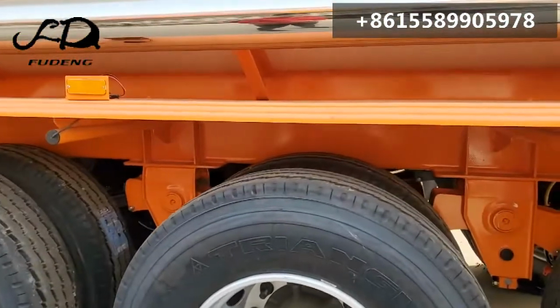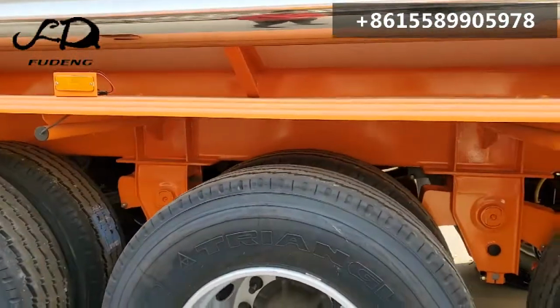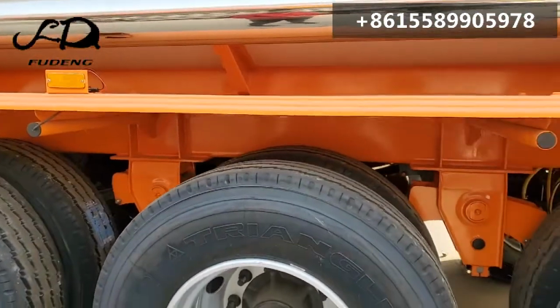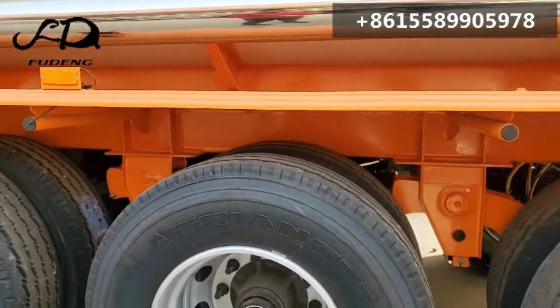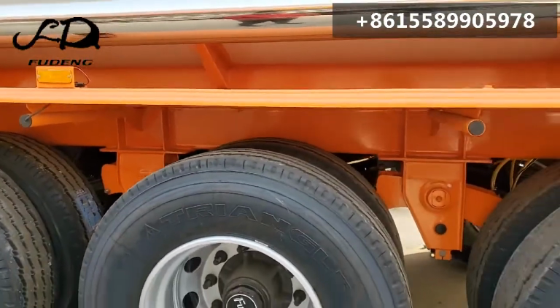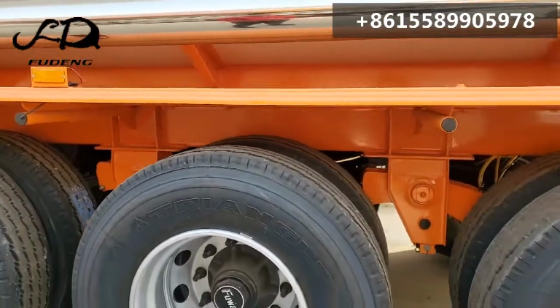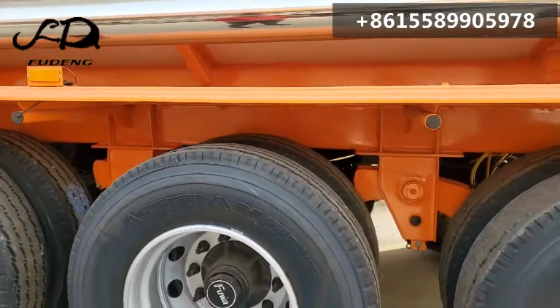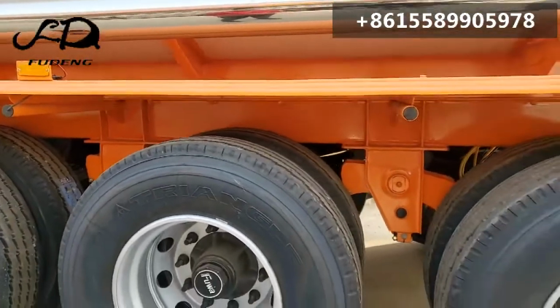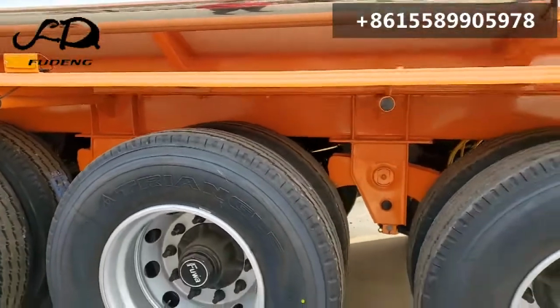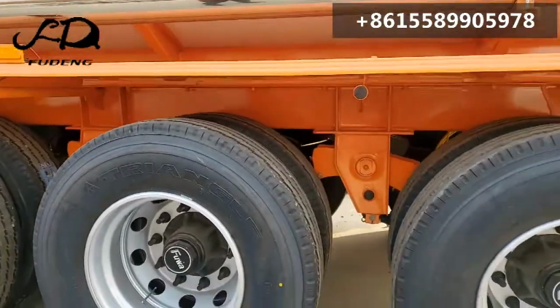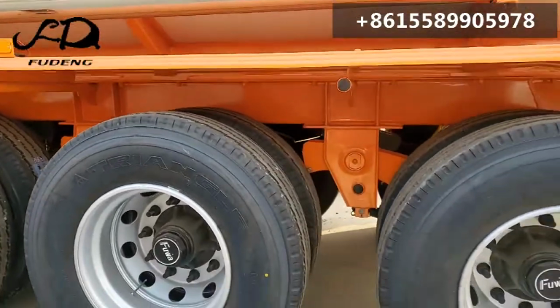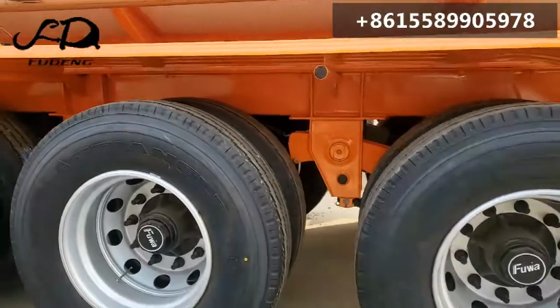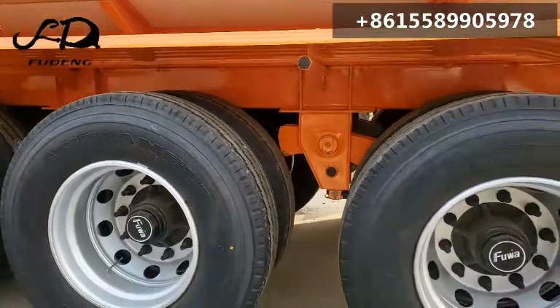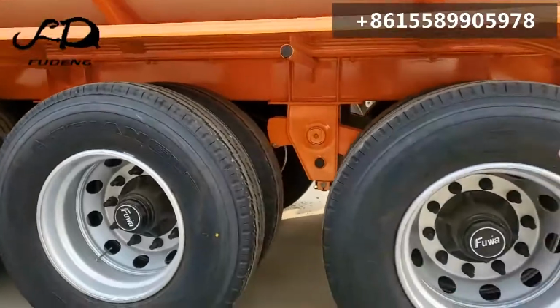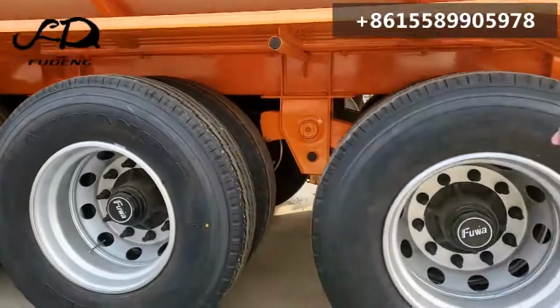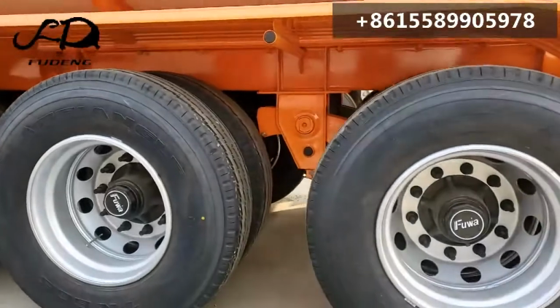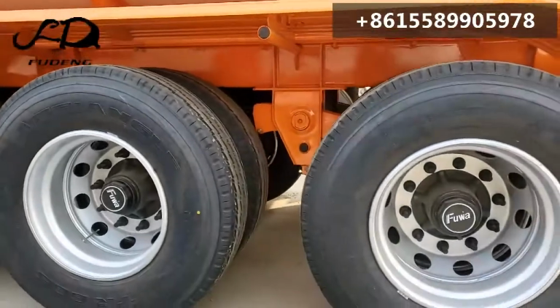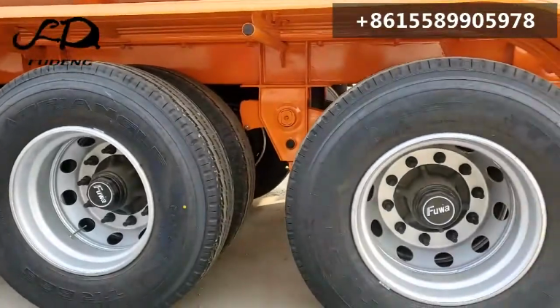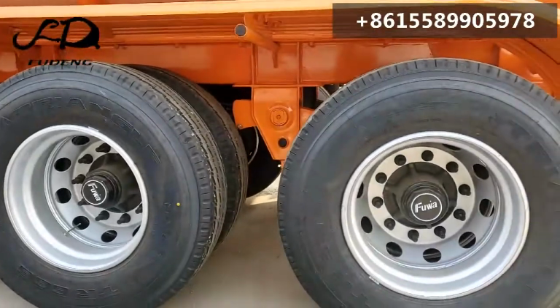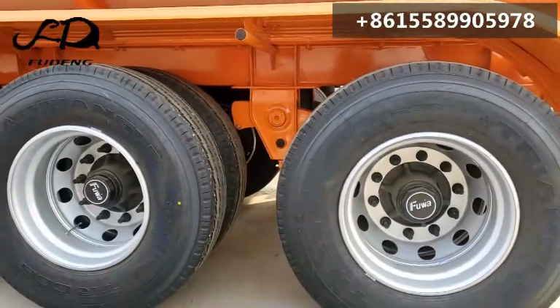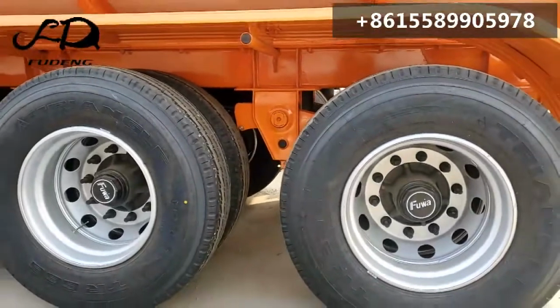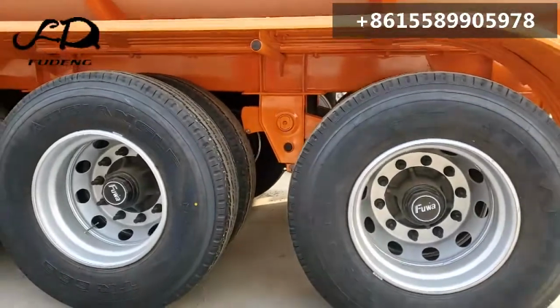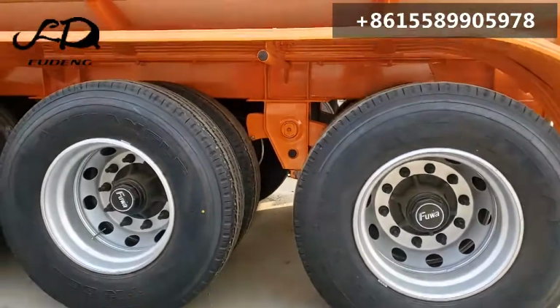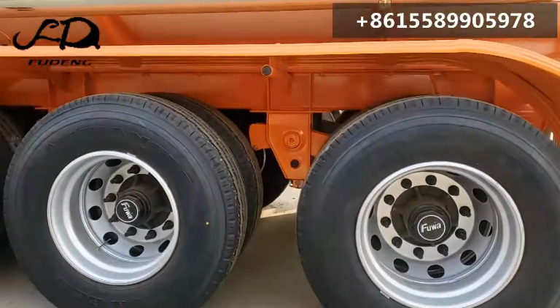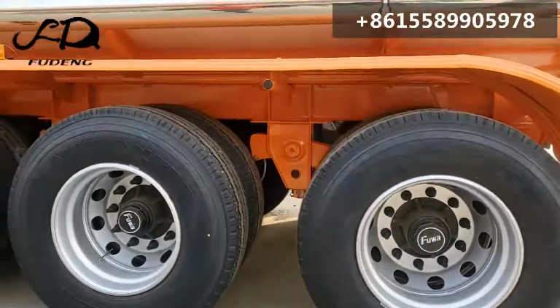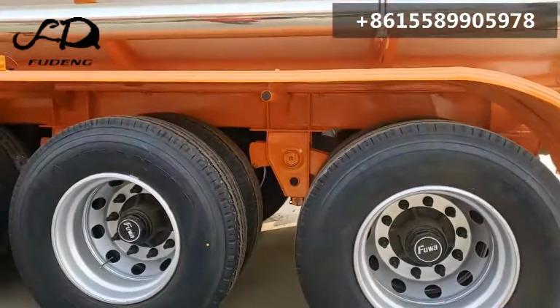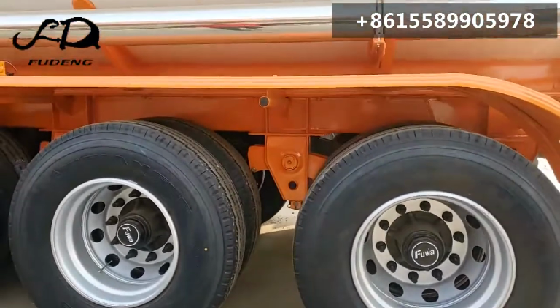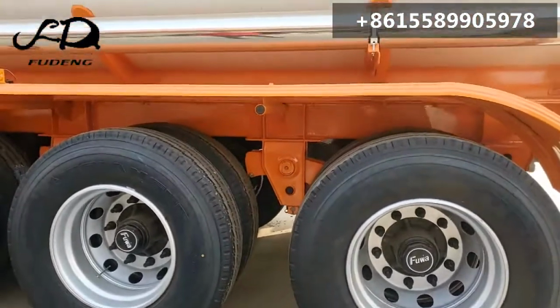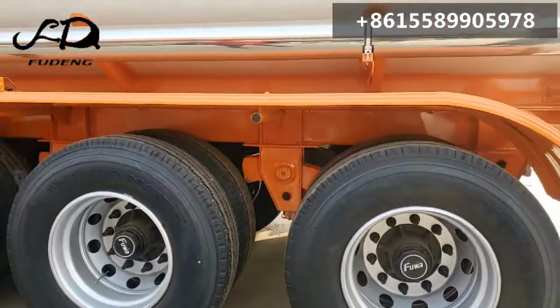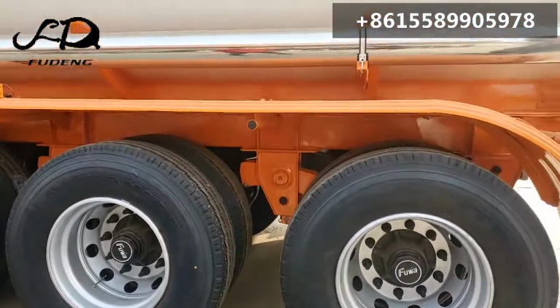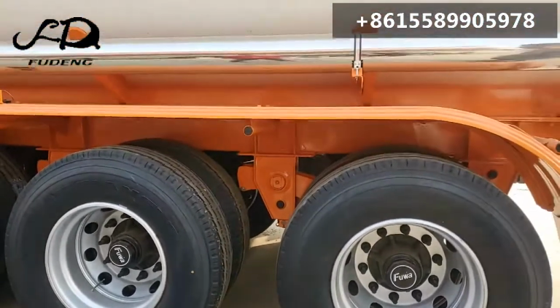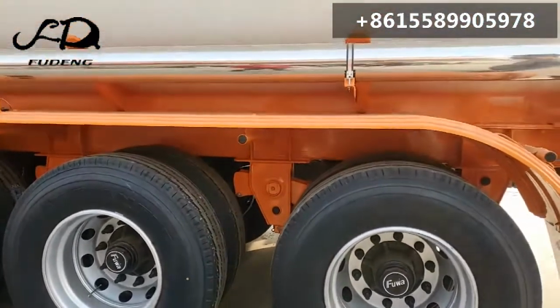Can I use other brand axles? Yeah, we have Fuhua, BPW, and L1.